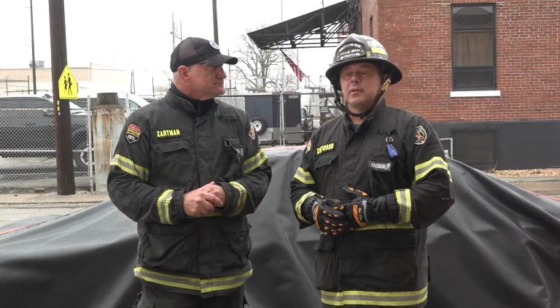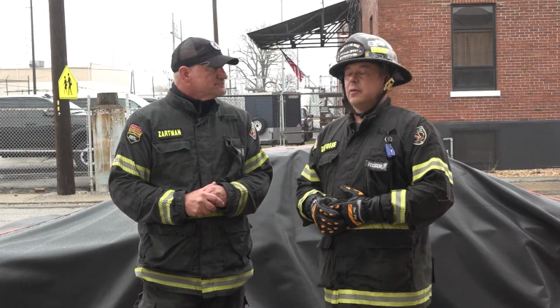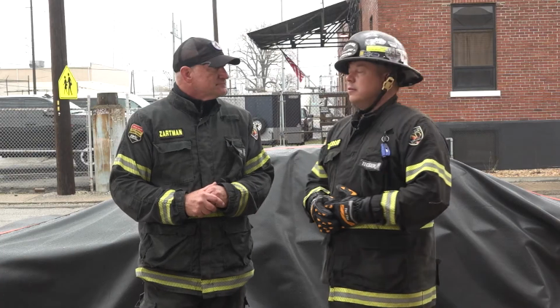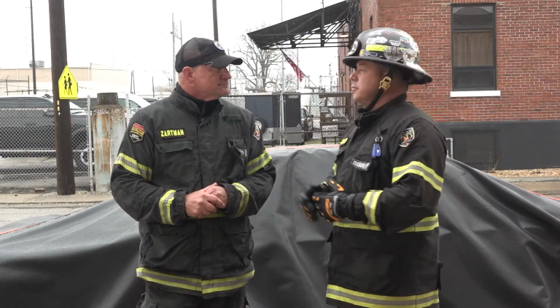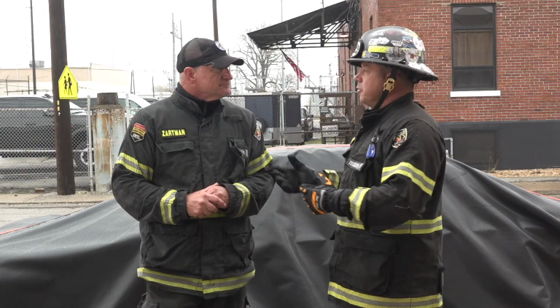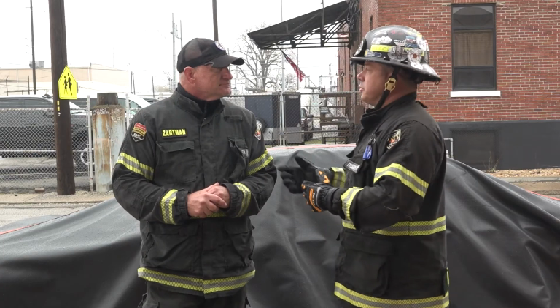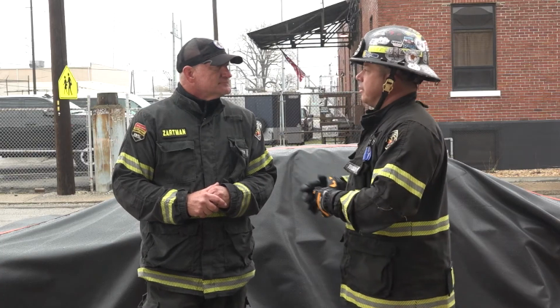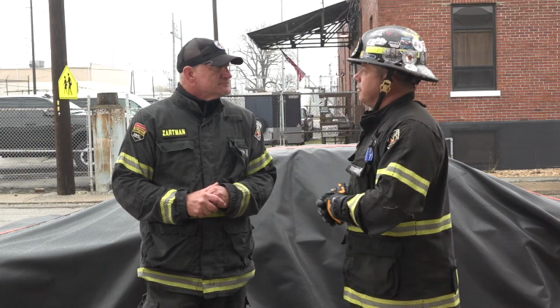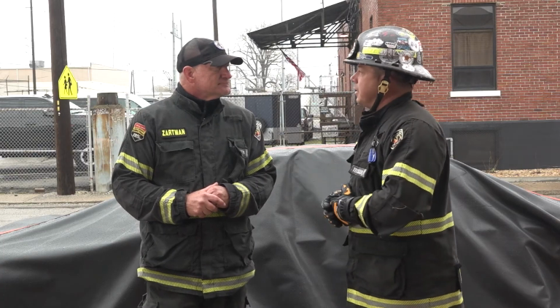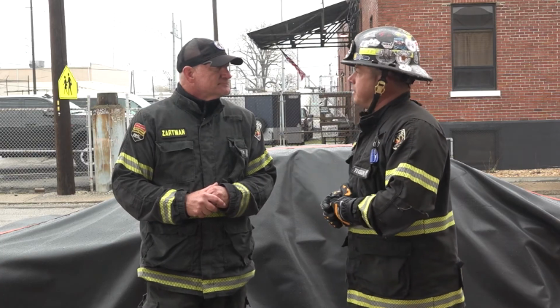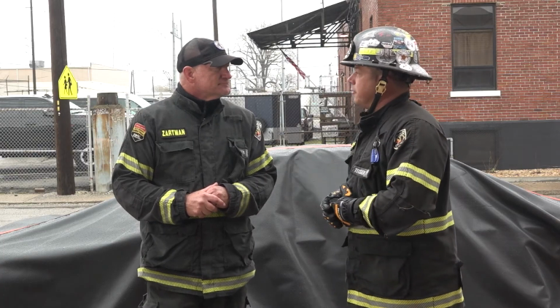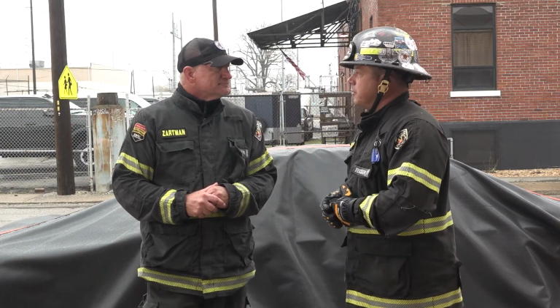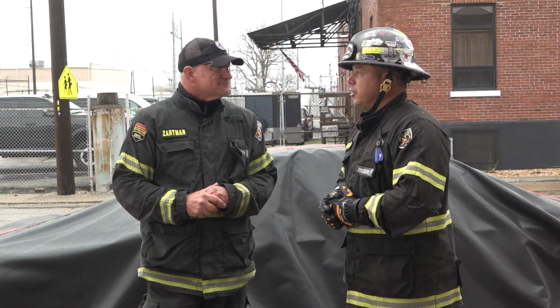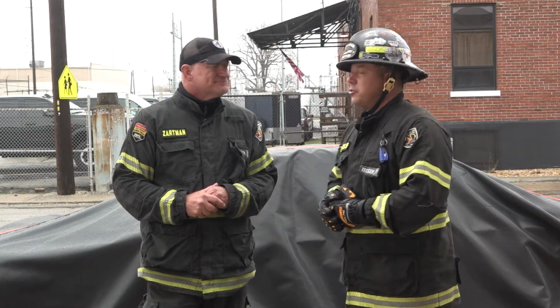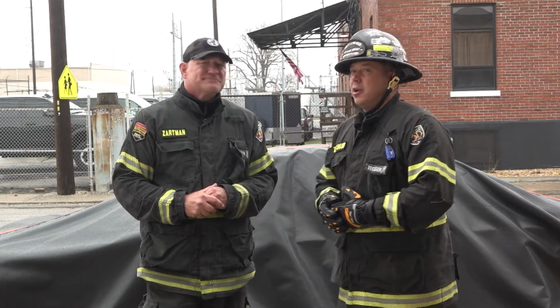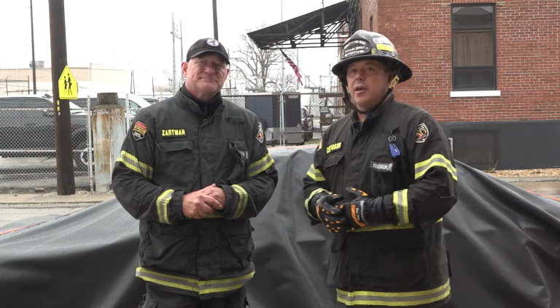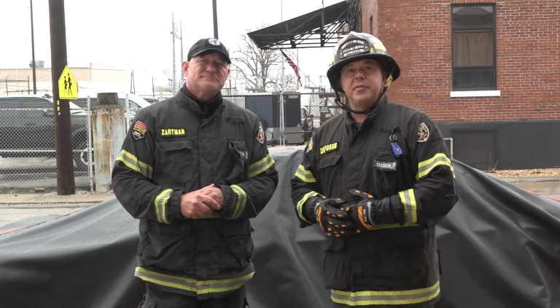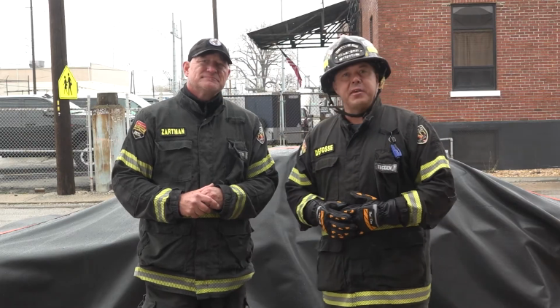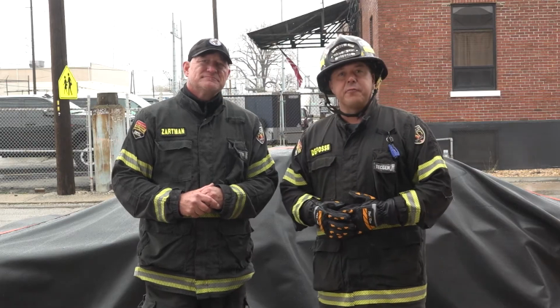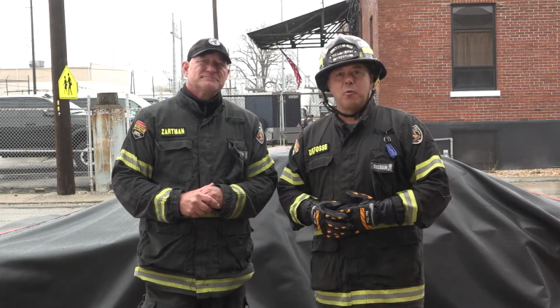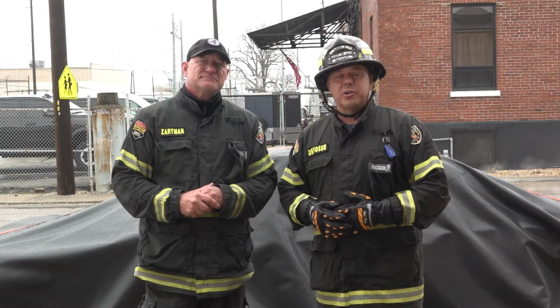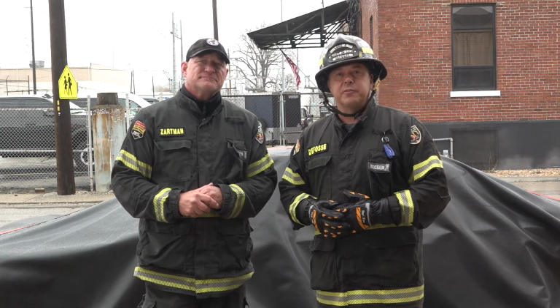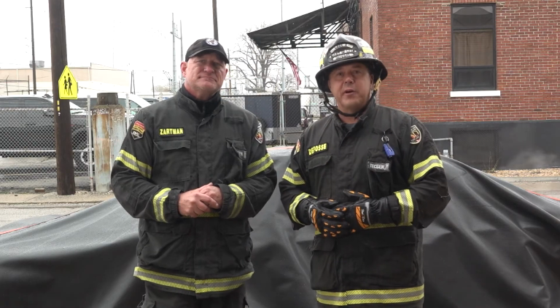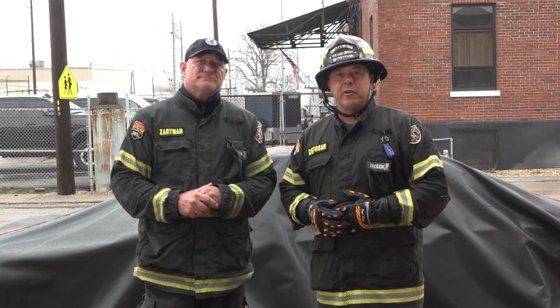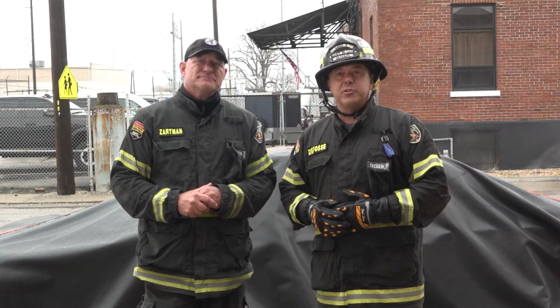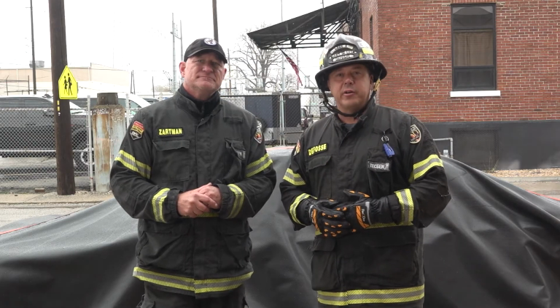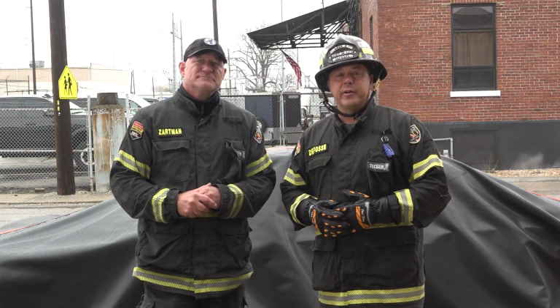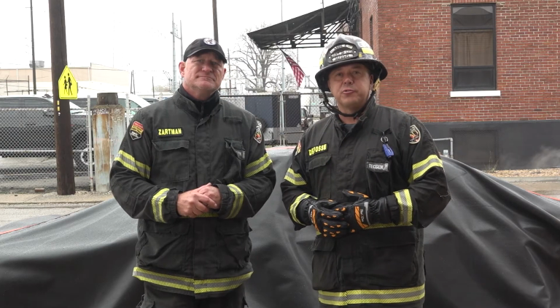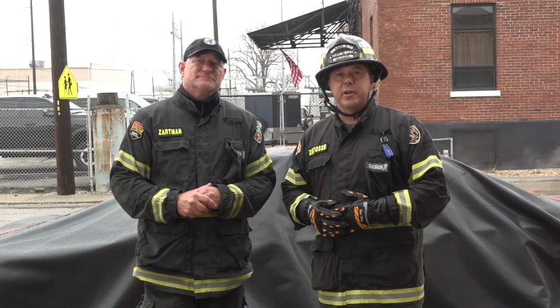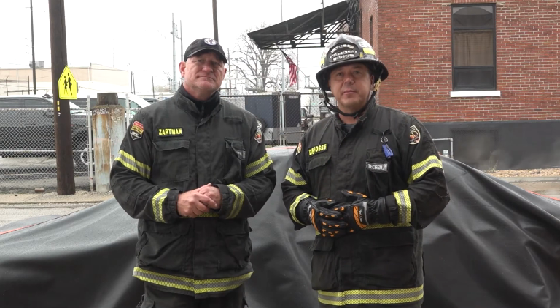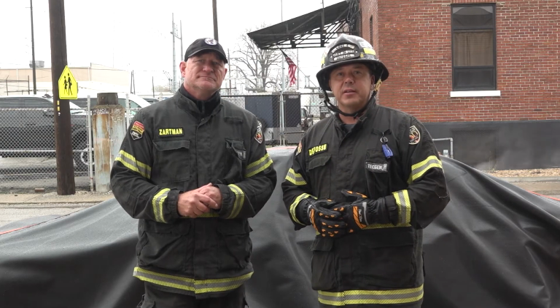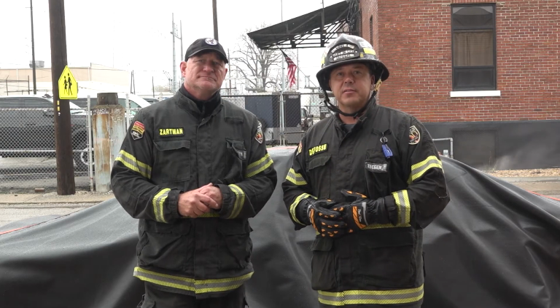As always, Dalen, thank you very much, and thank you for watching Fire Engineering Training Minutes.